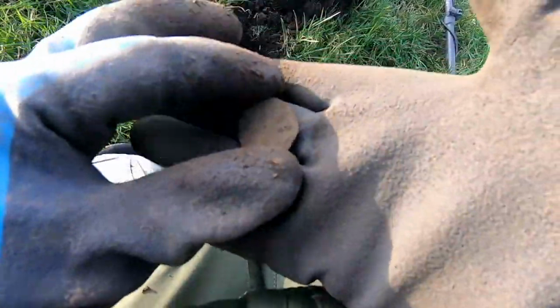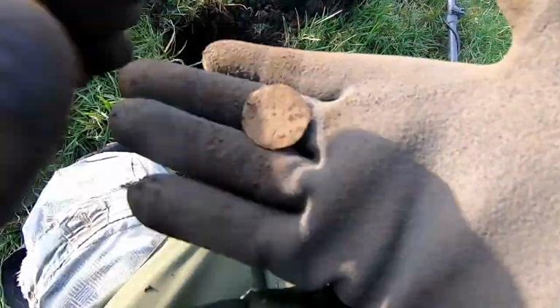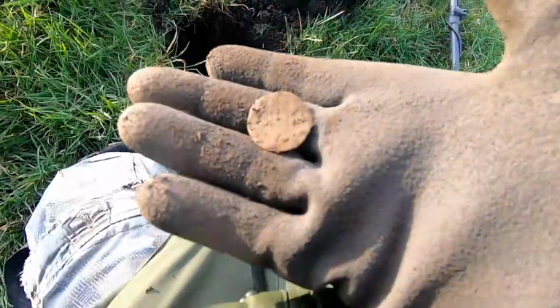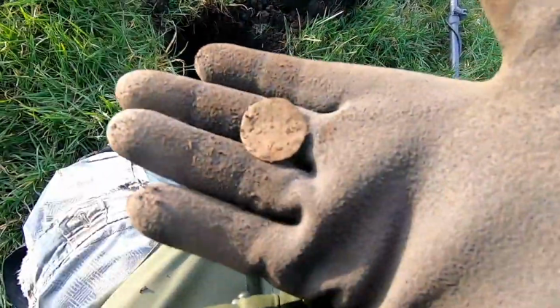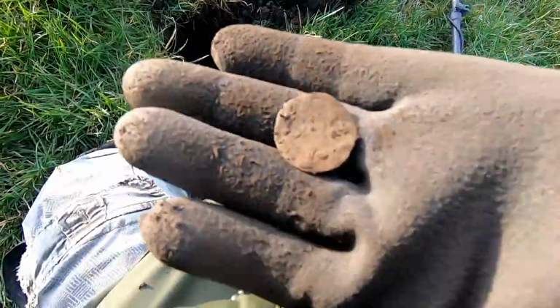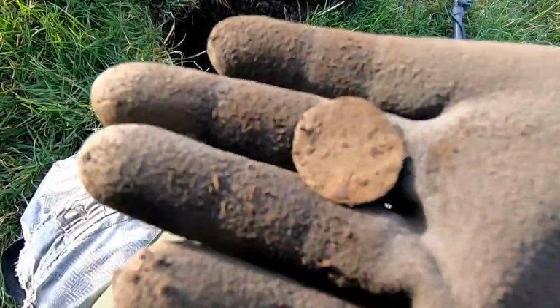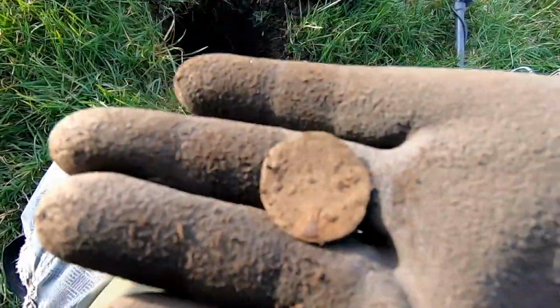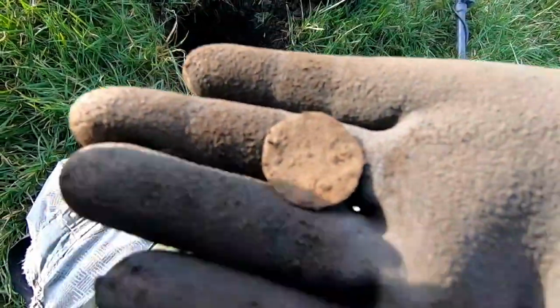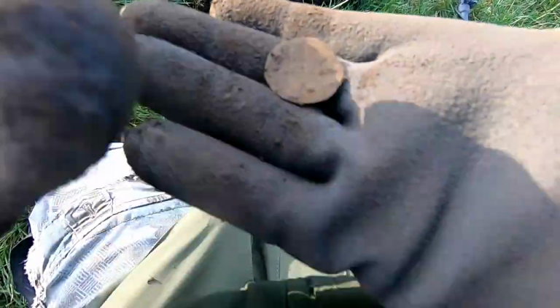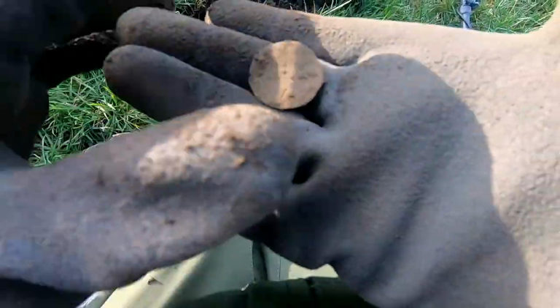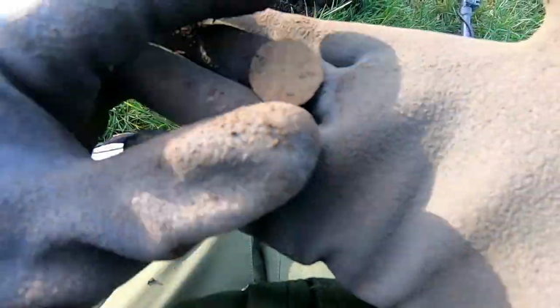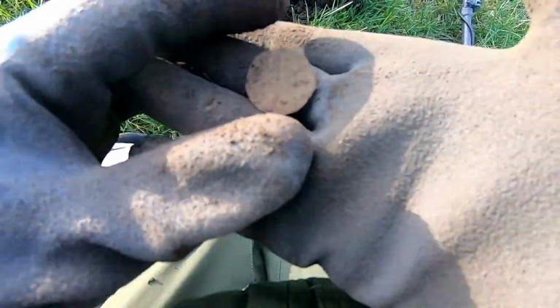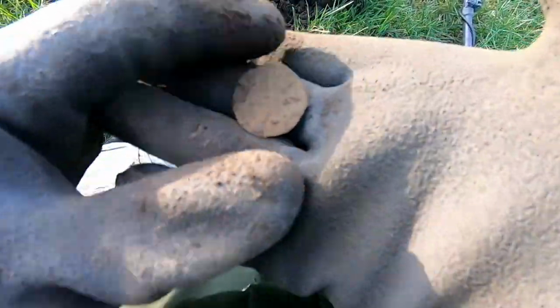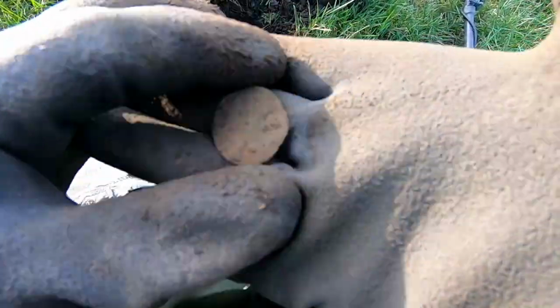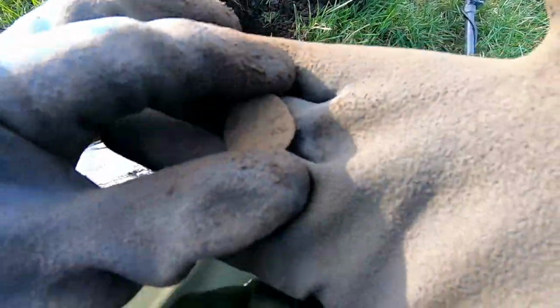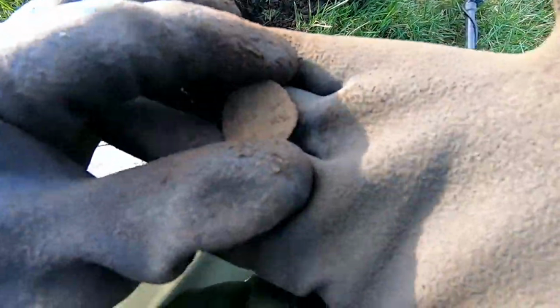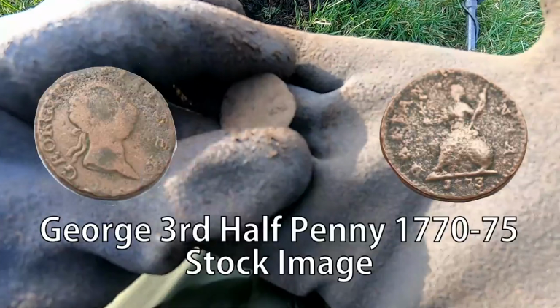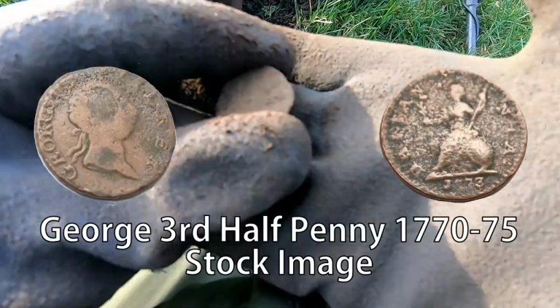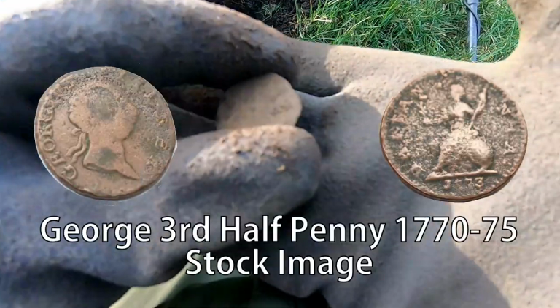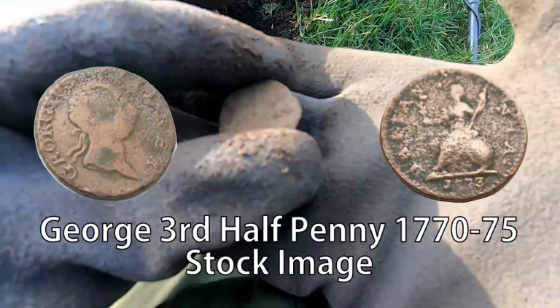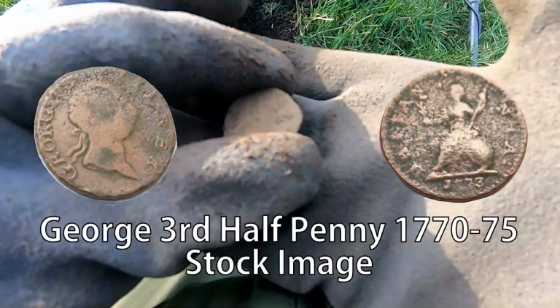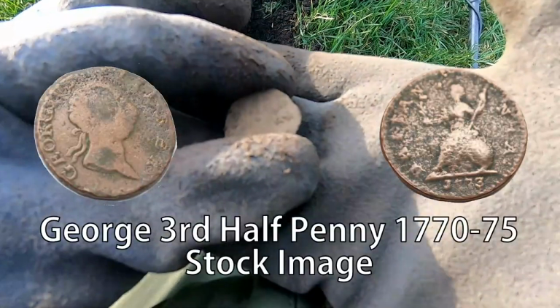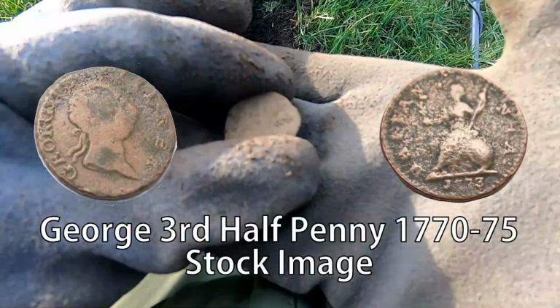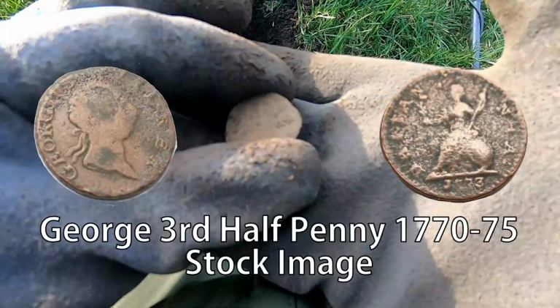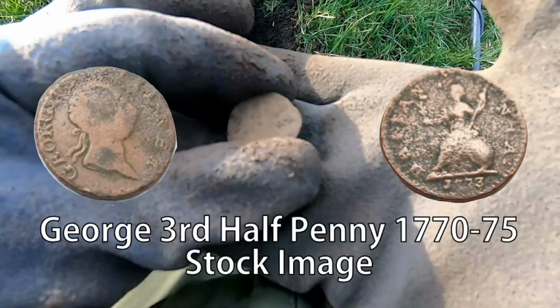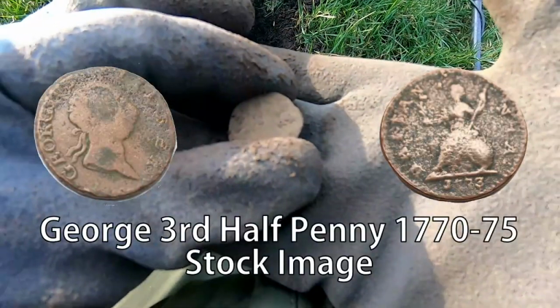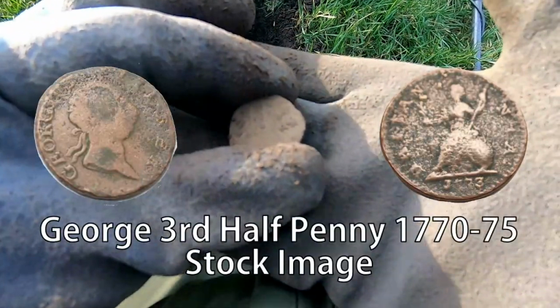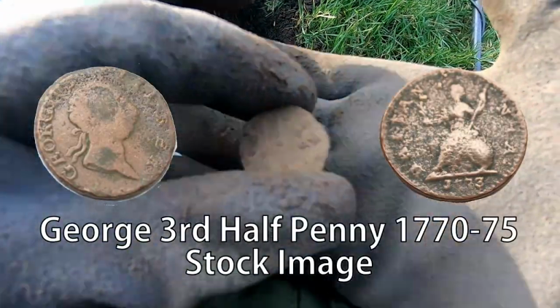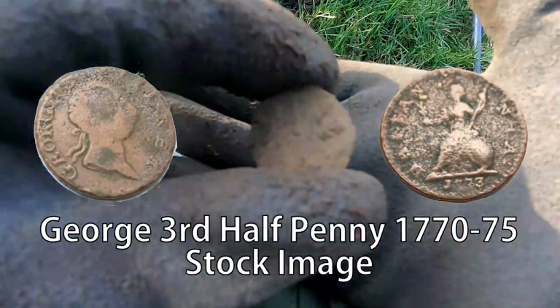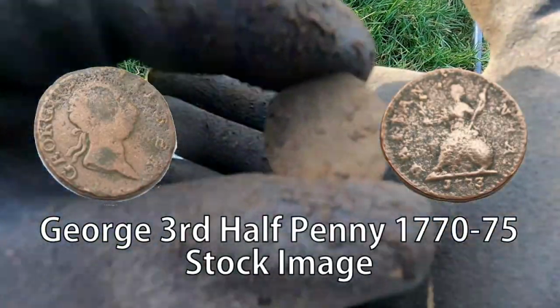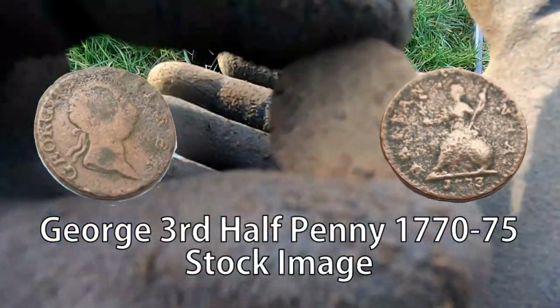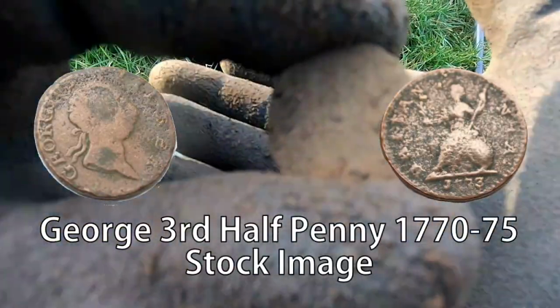Looks like an early Georgian Kenny — 17th century.